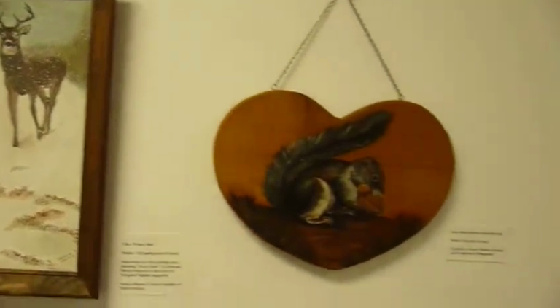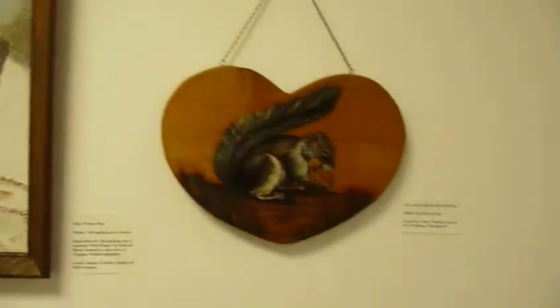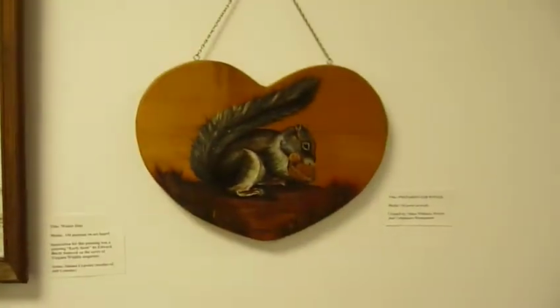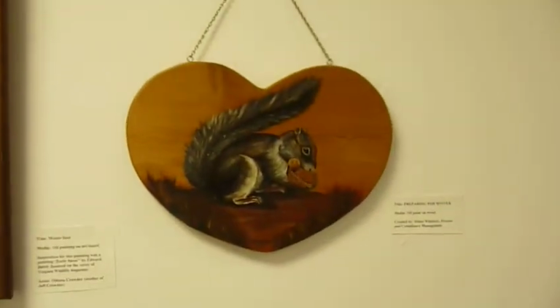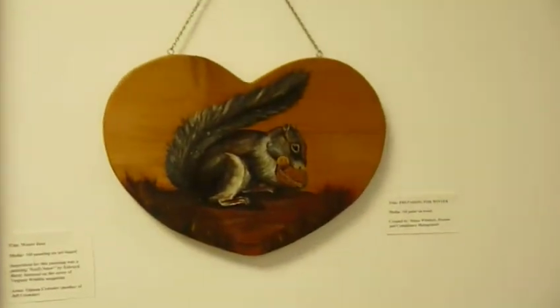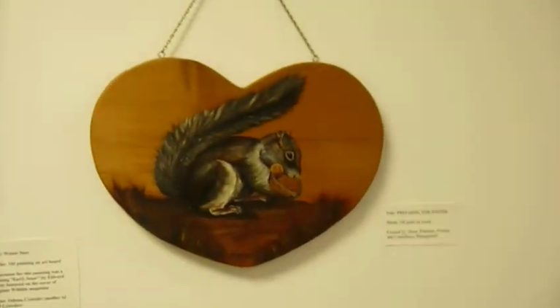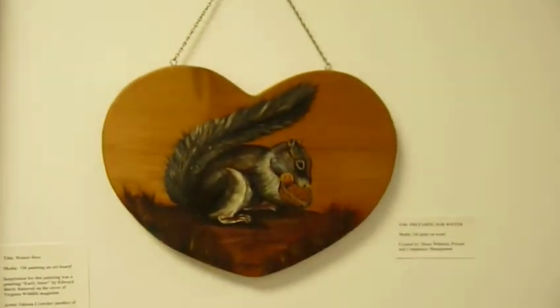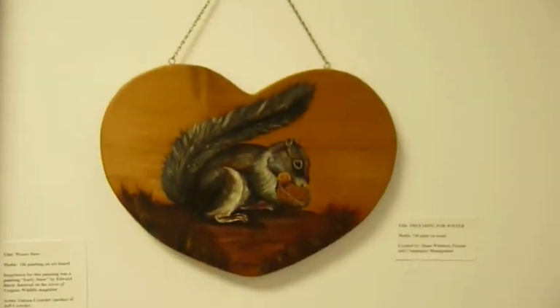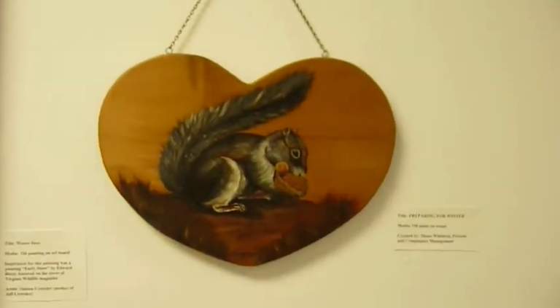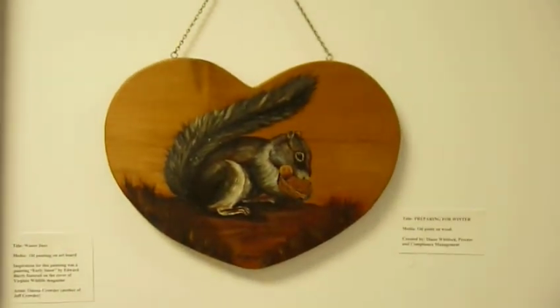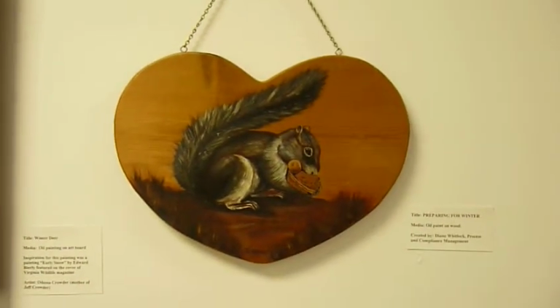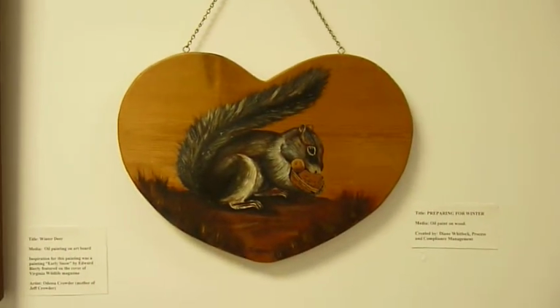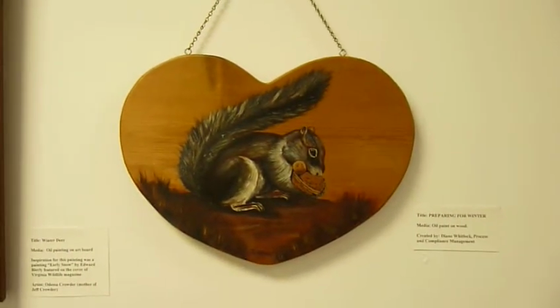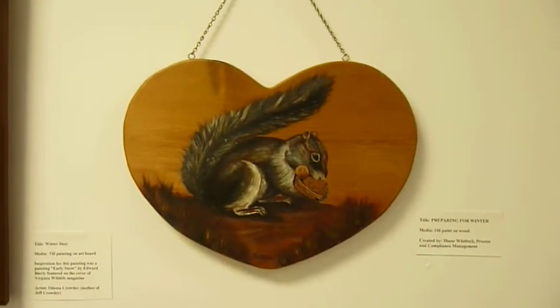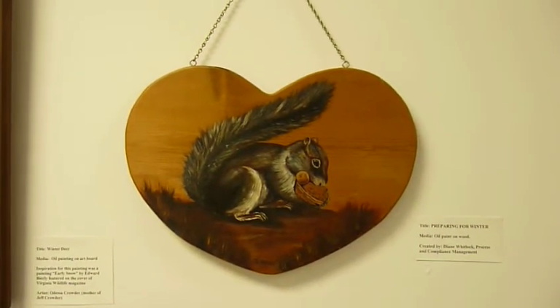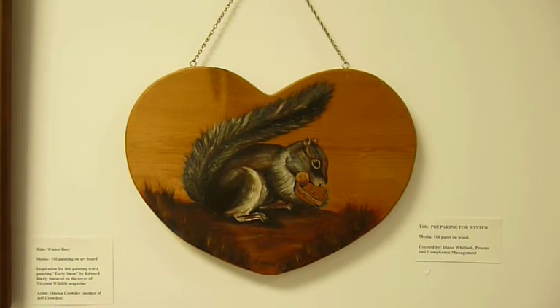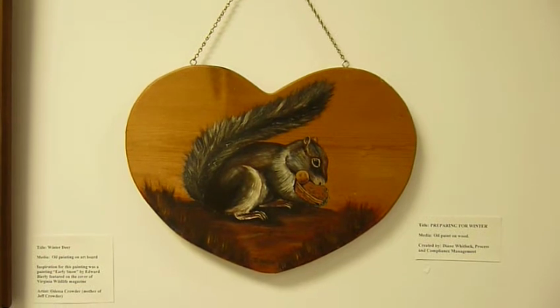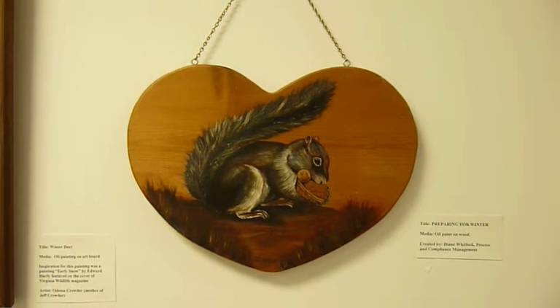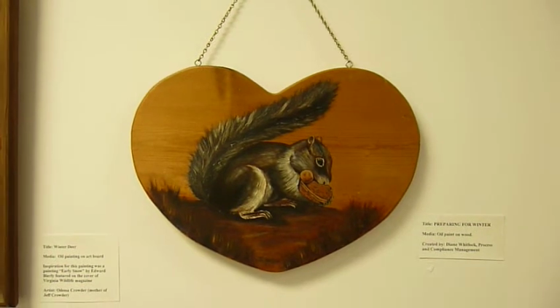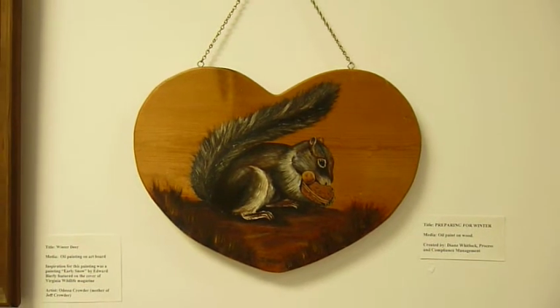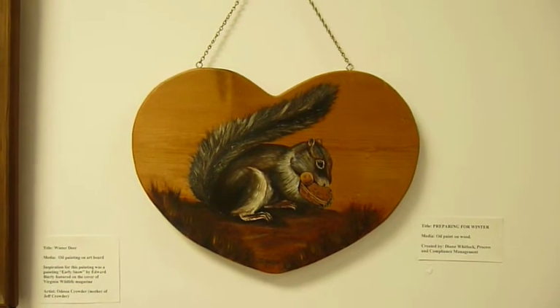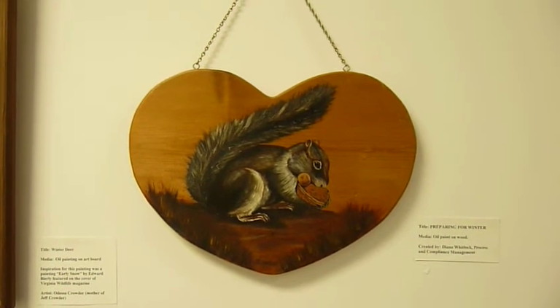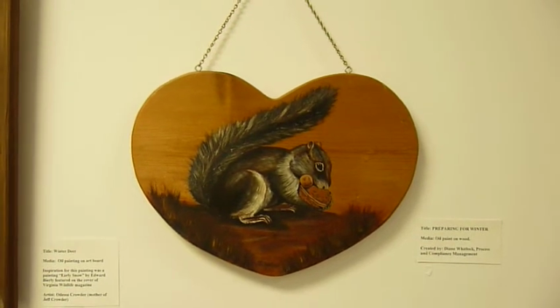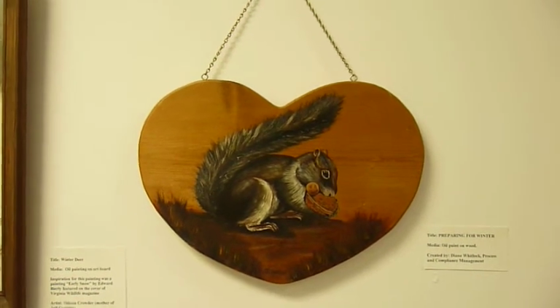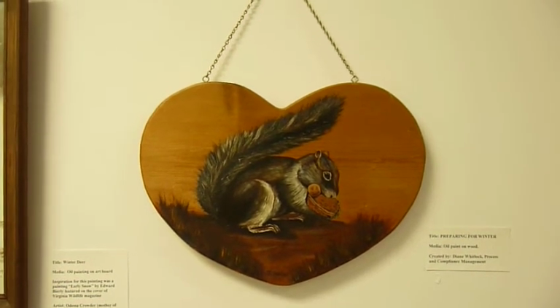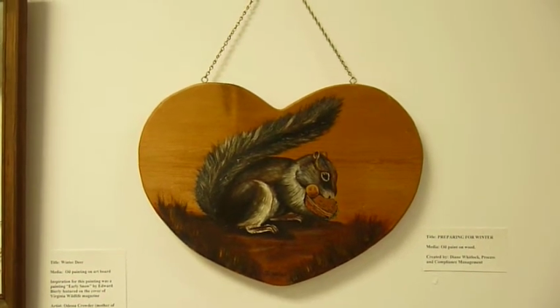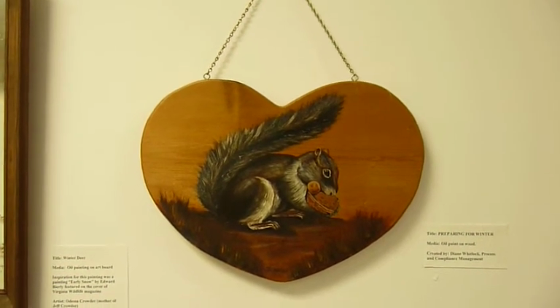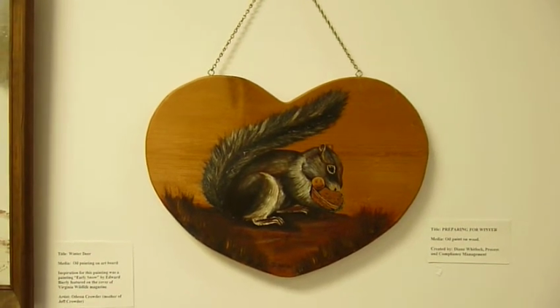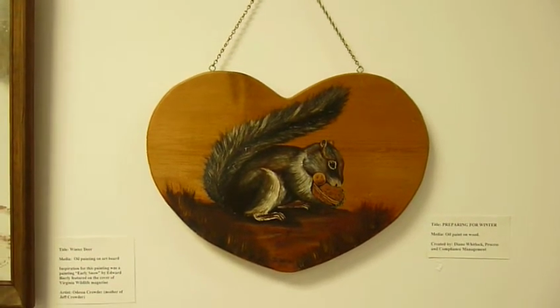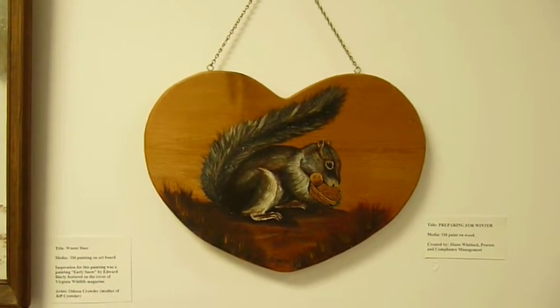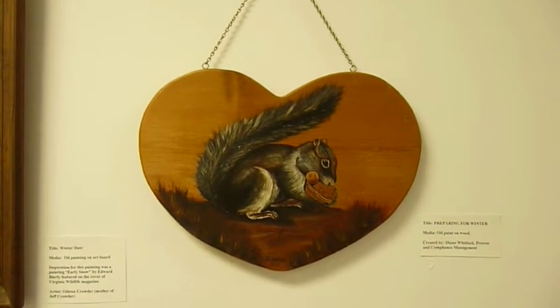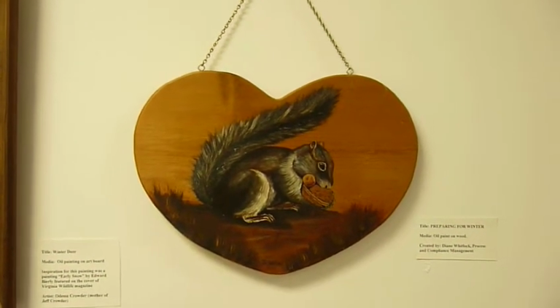This piece is called Preparing for Winter. Oil paint on wood, done by Diane Whitlock. Very cool.